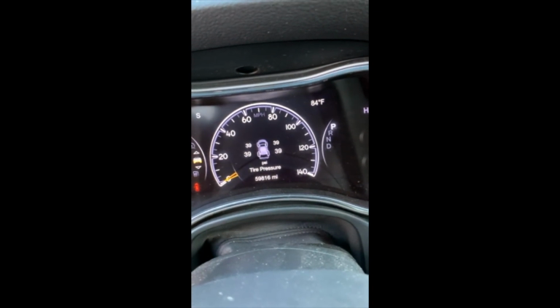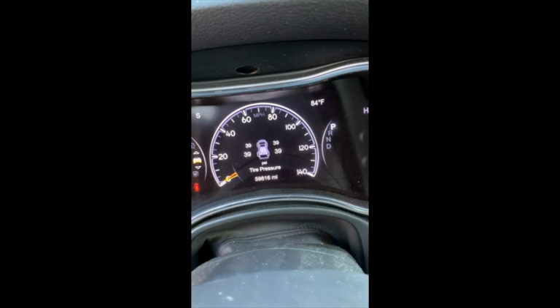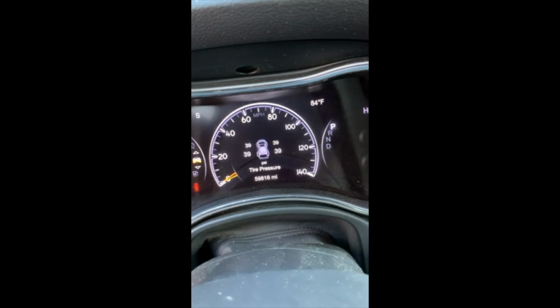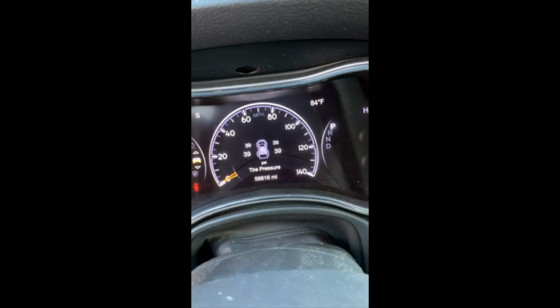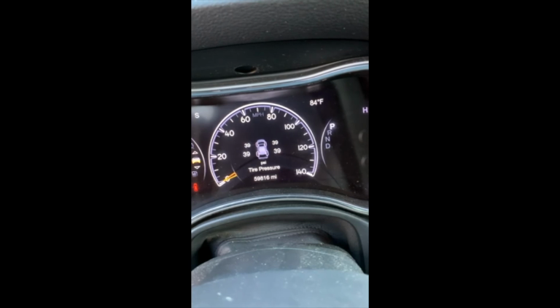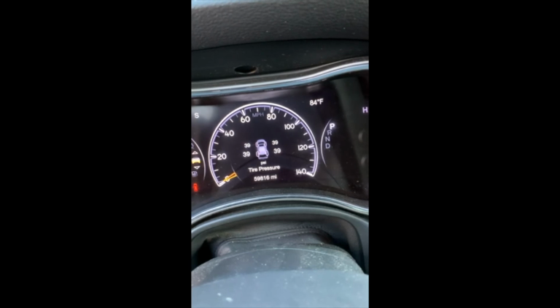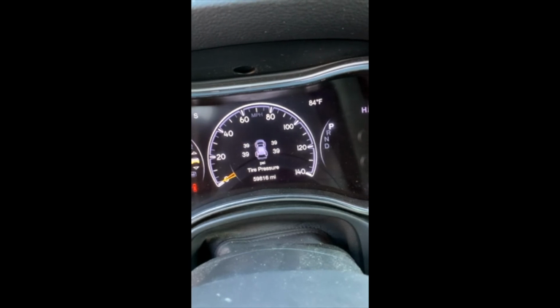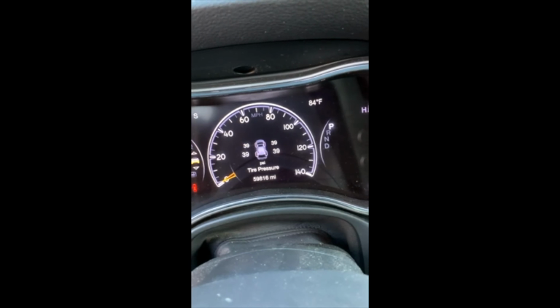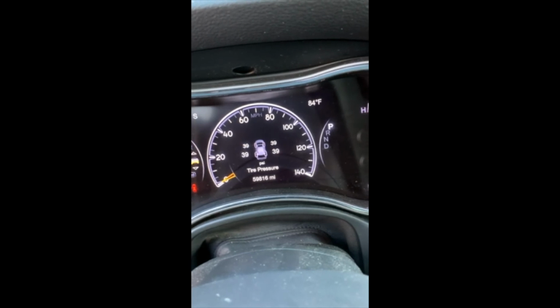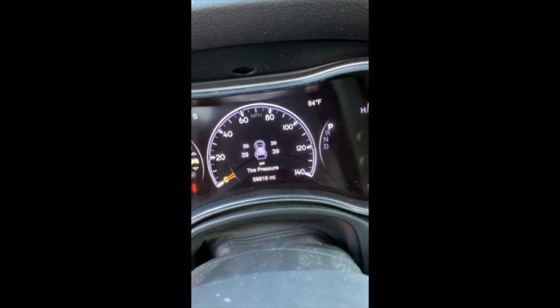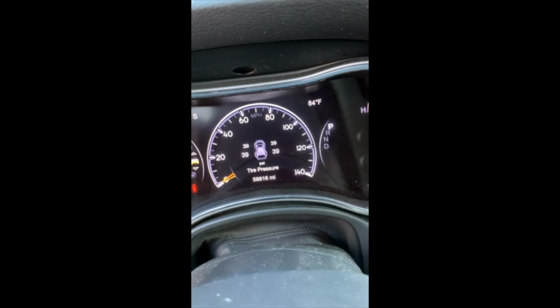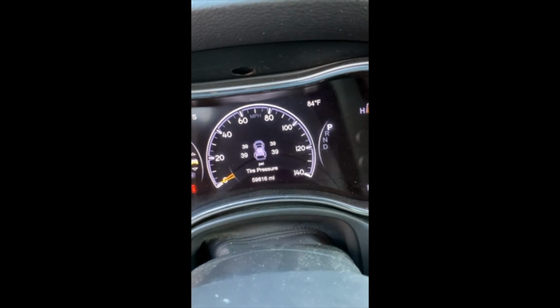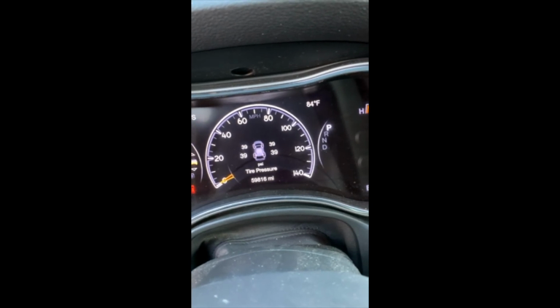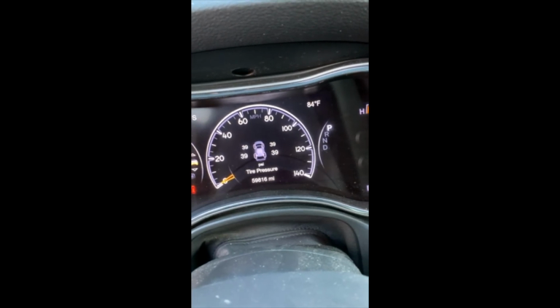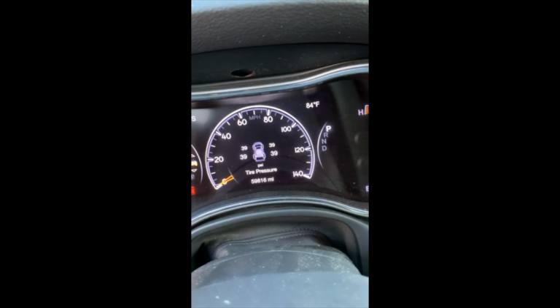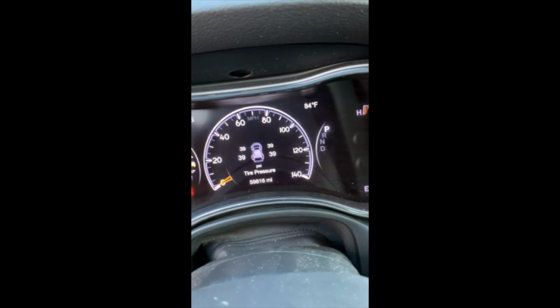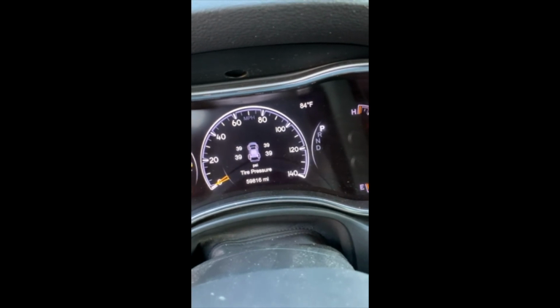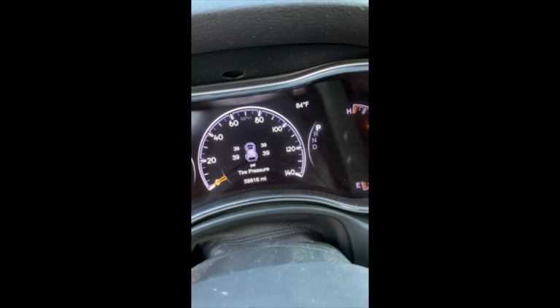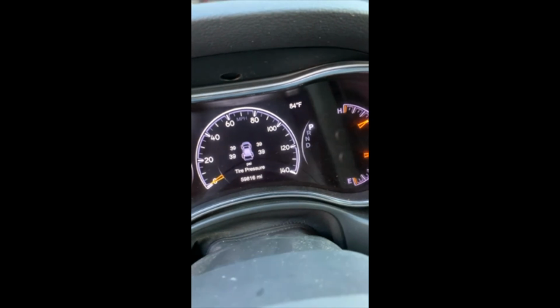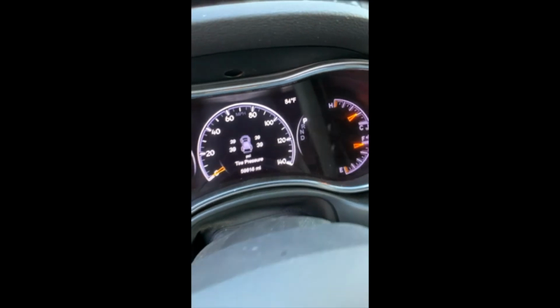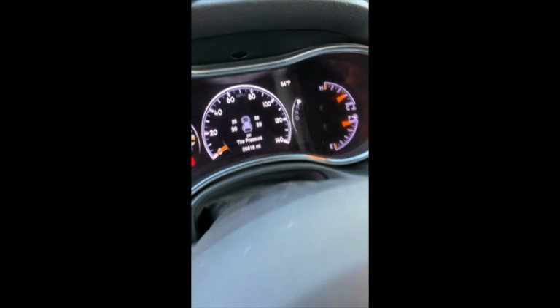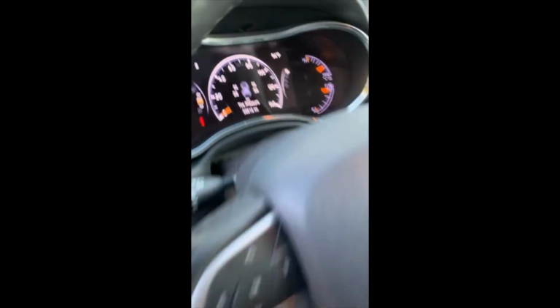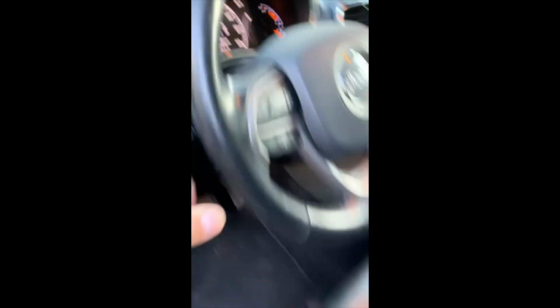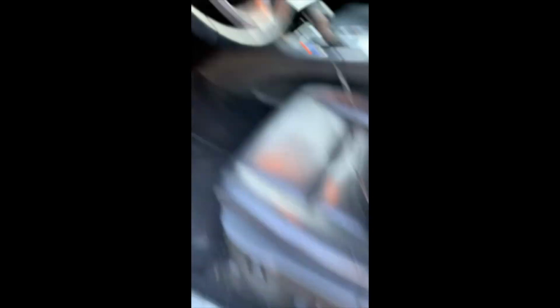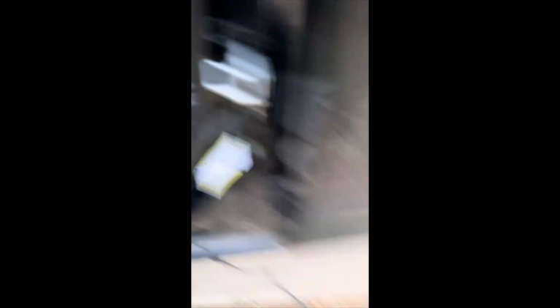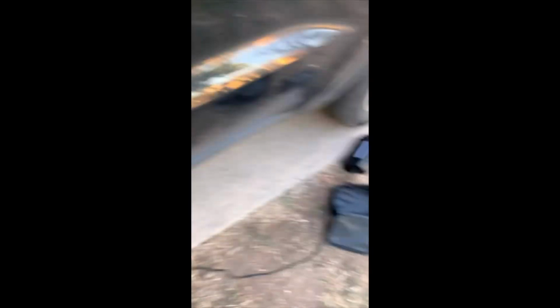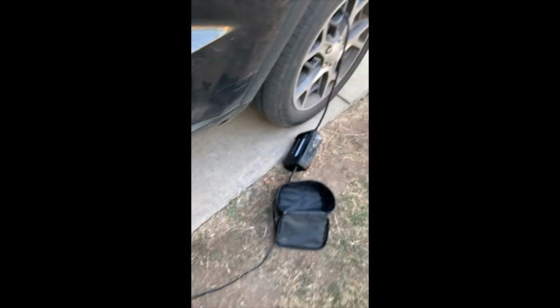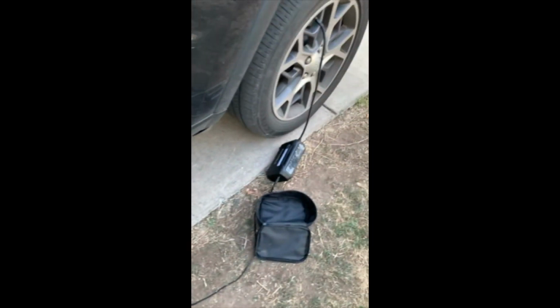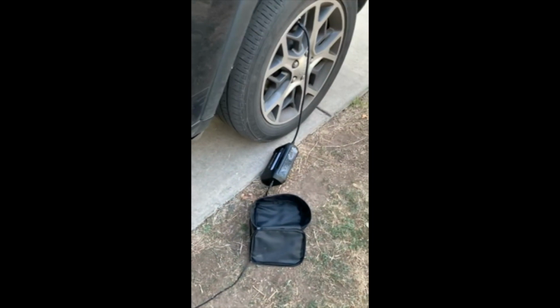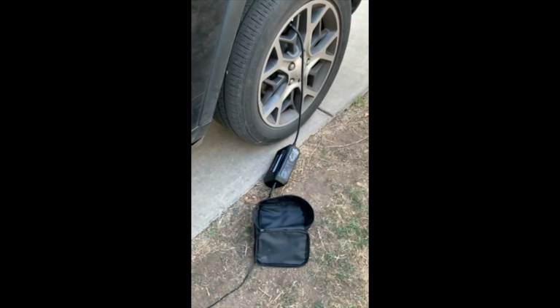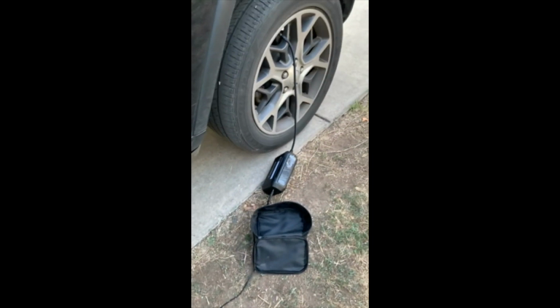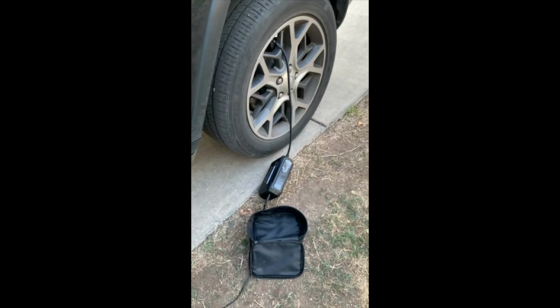Yep, definitely worth it. Small, compact, it works. I recommend.